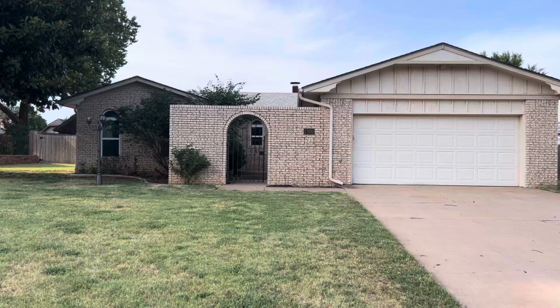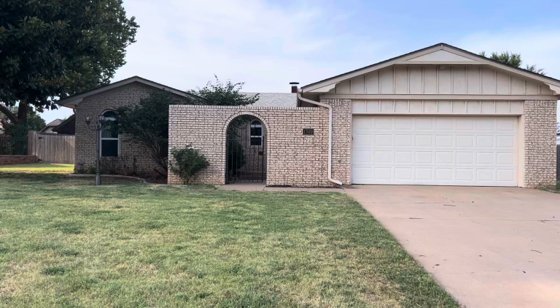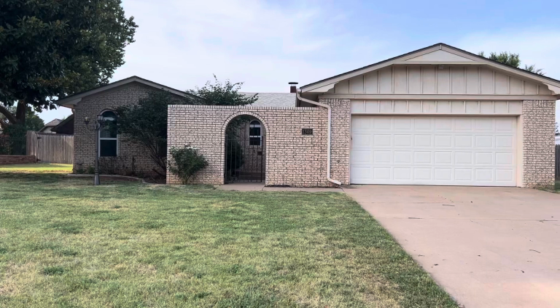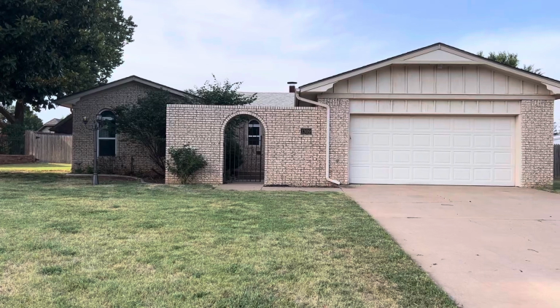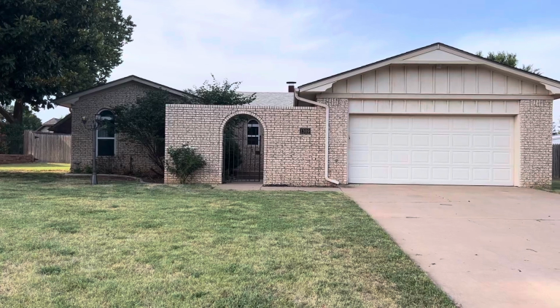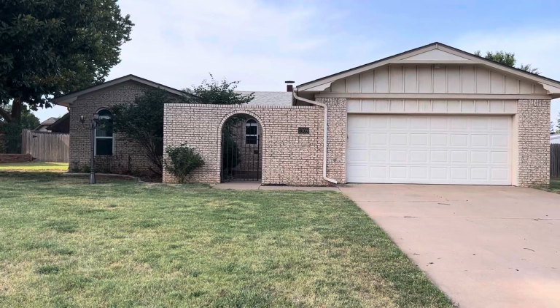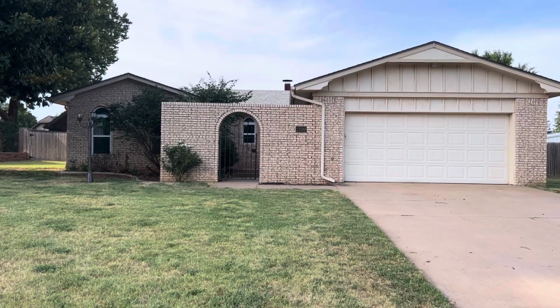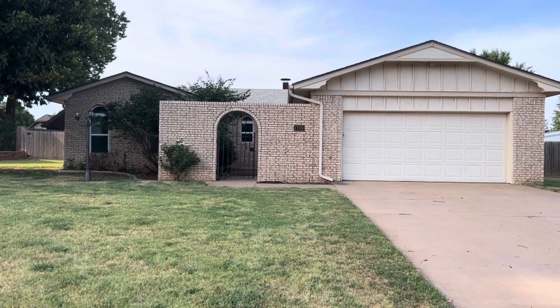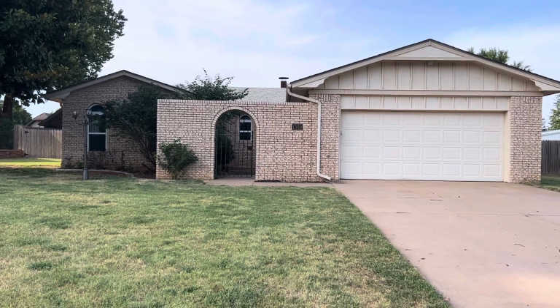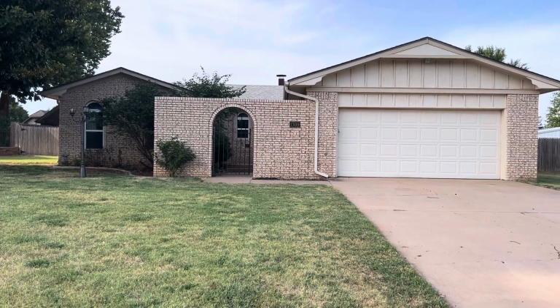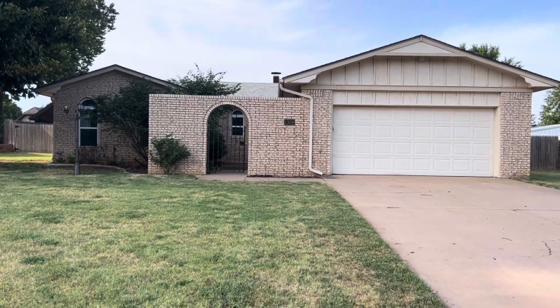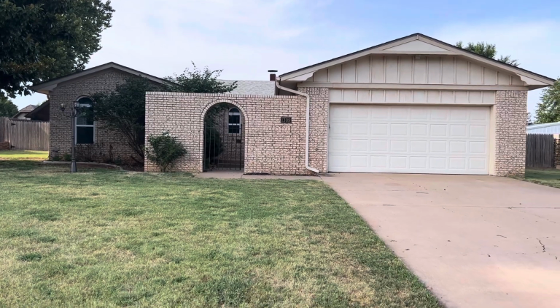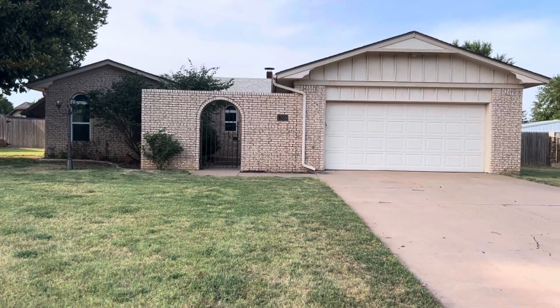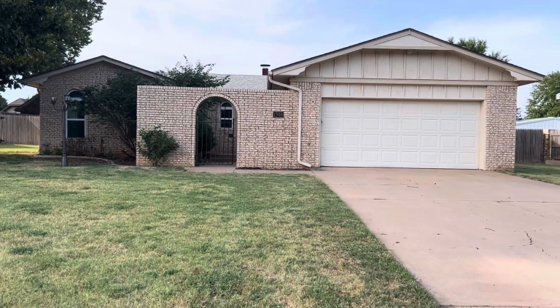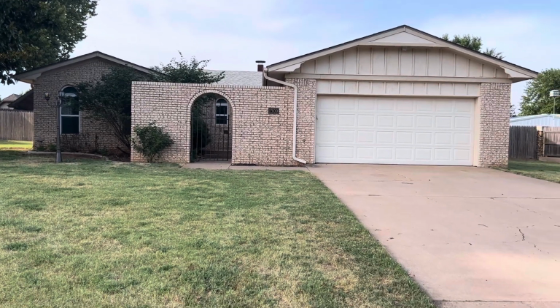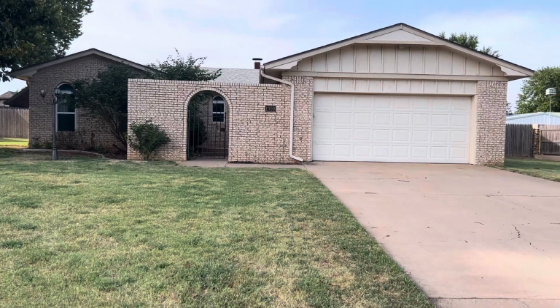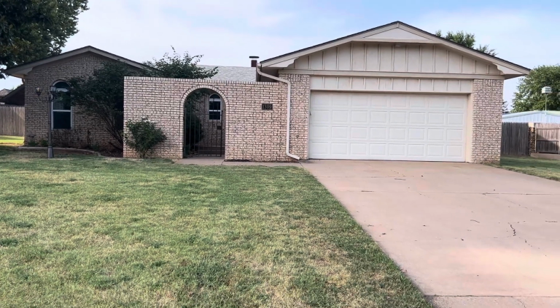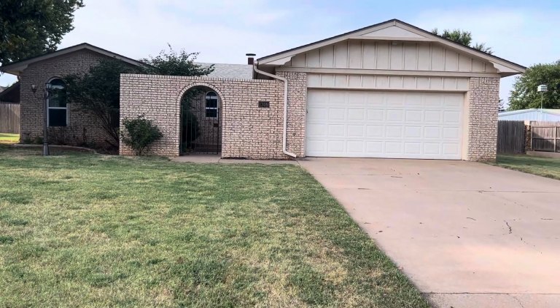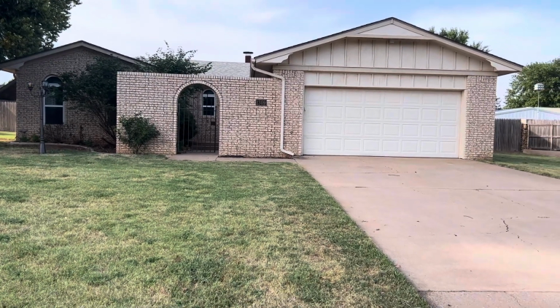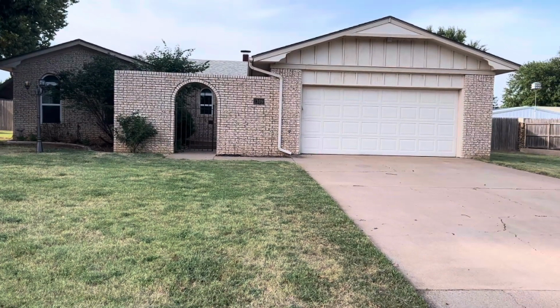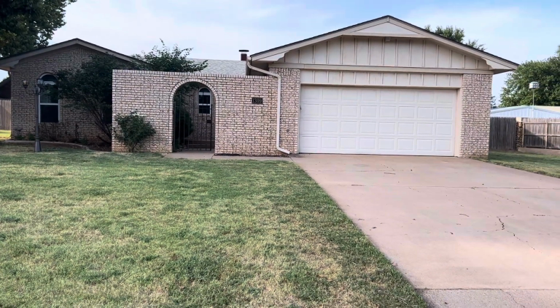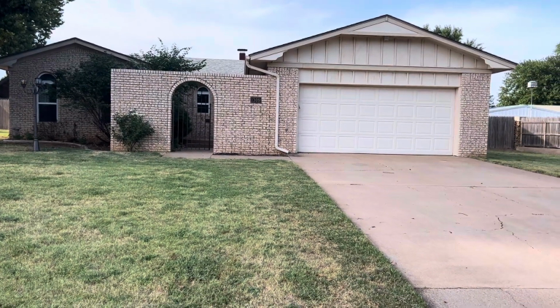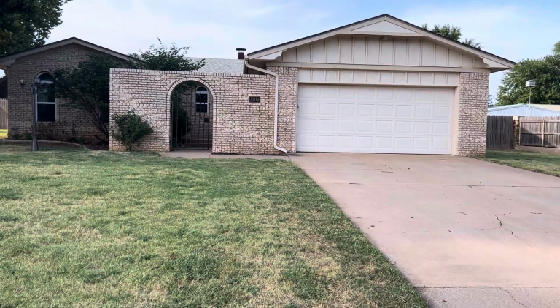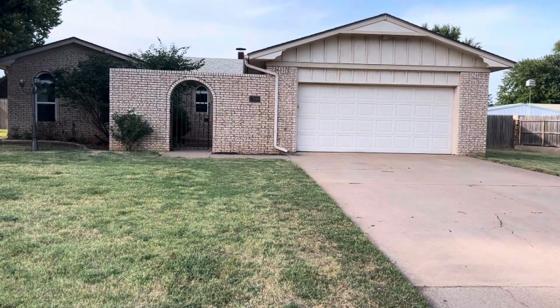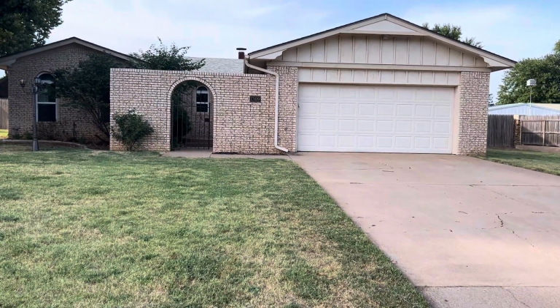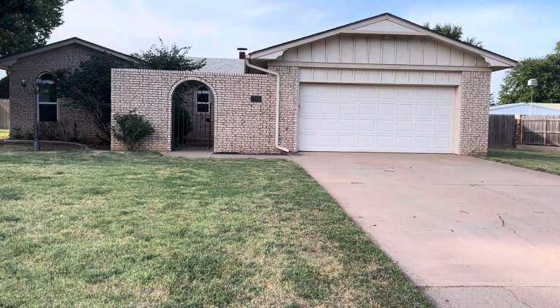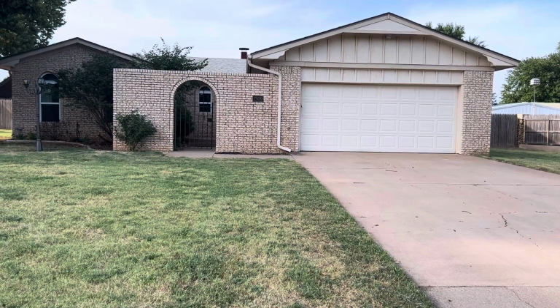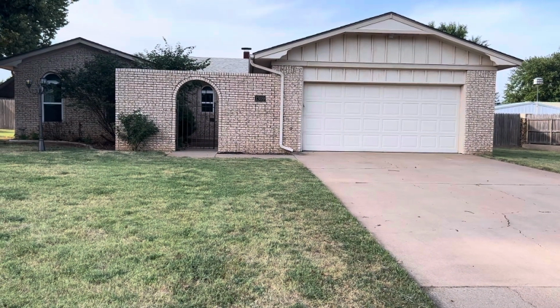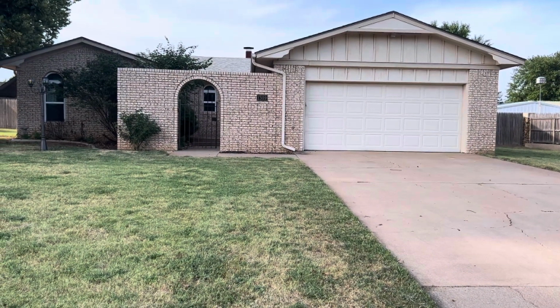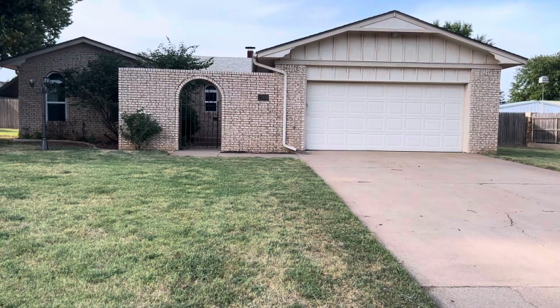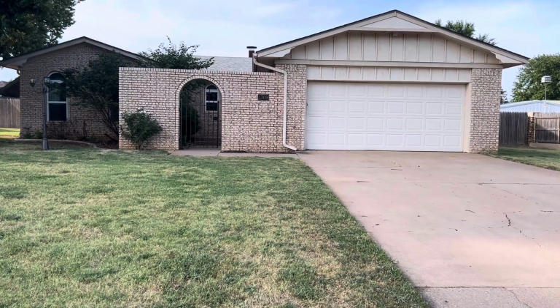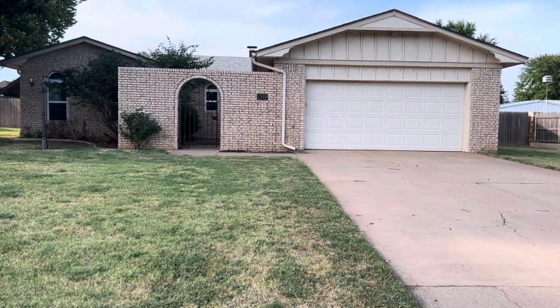Hey guys, Kimberly Carter, United Country Exploration Realty.